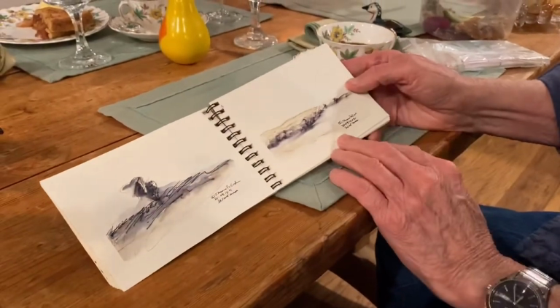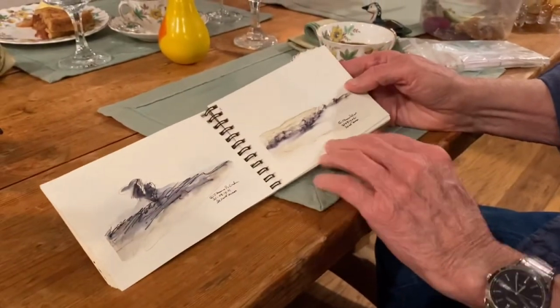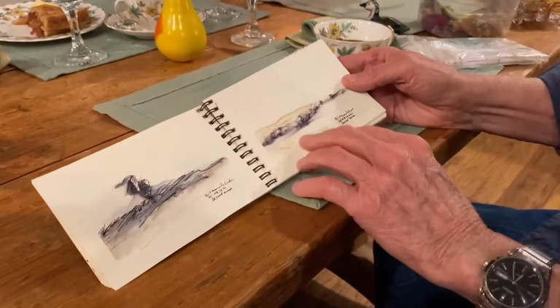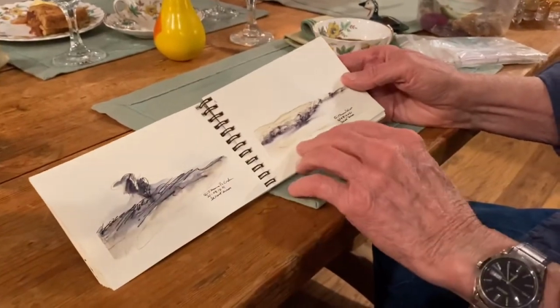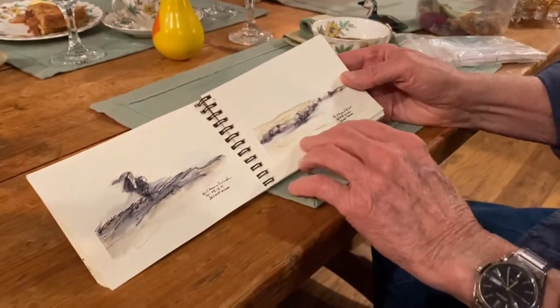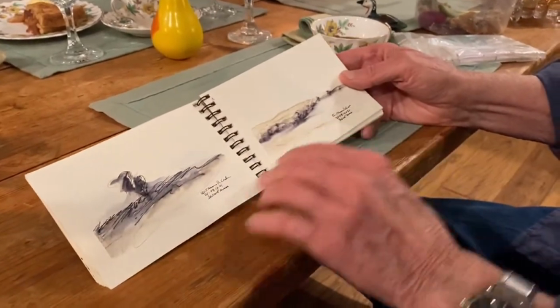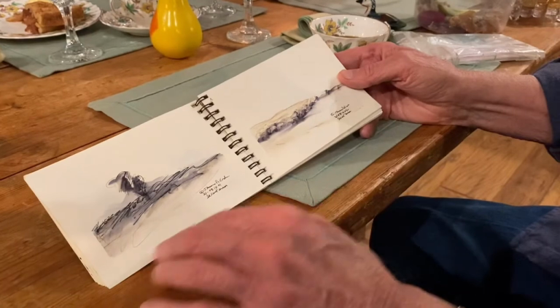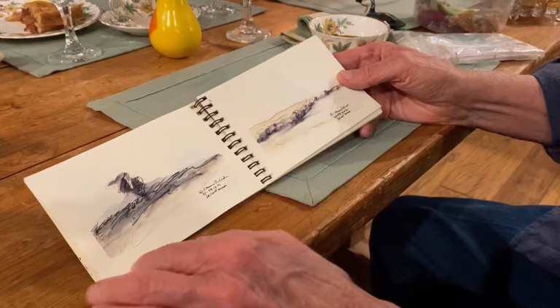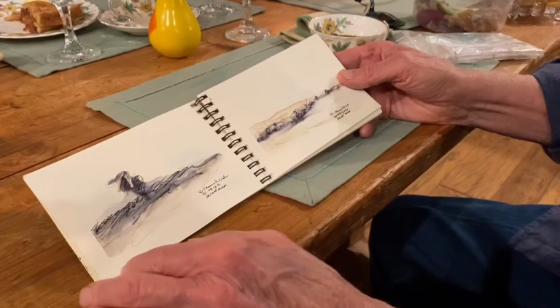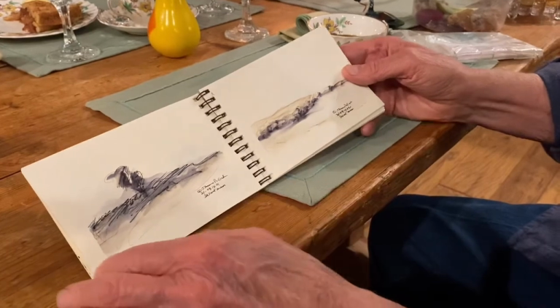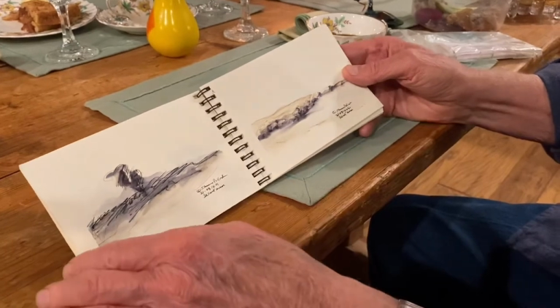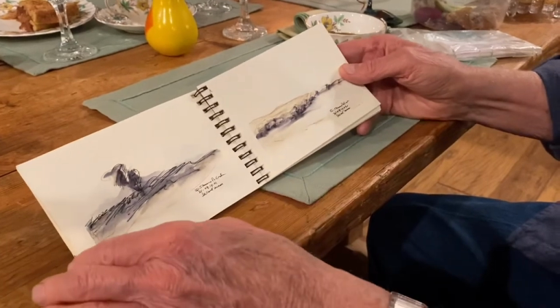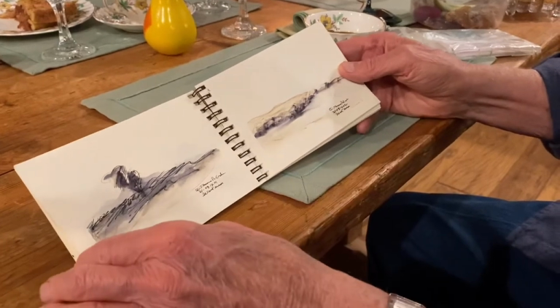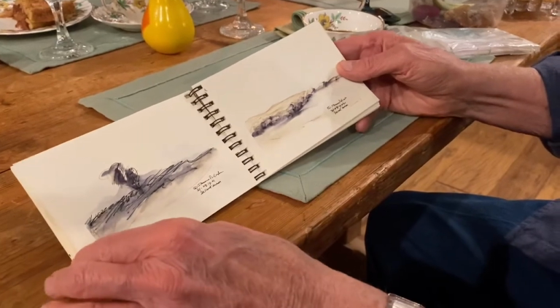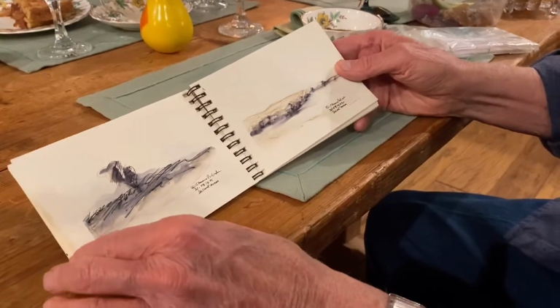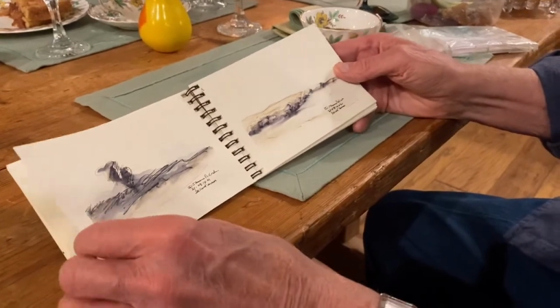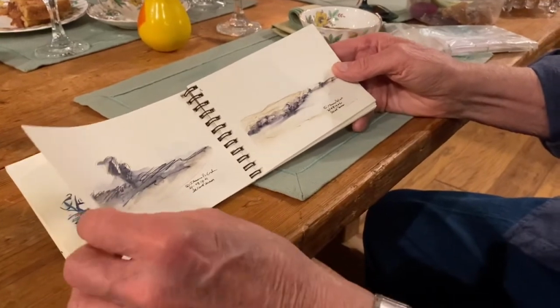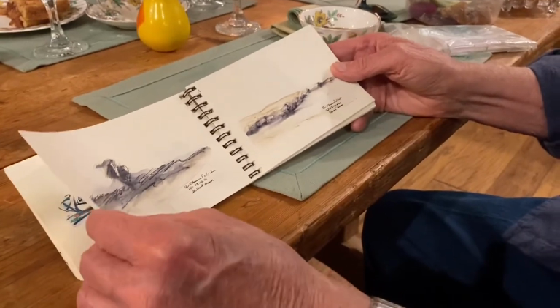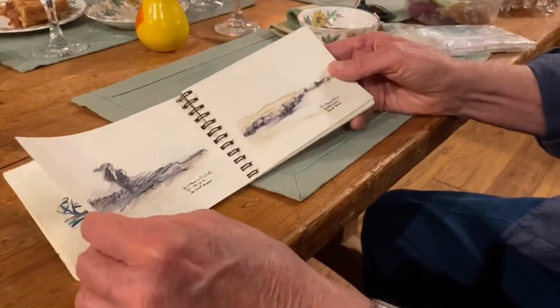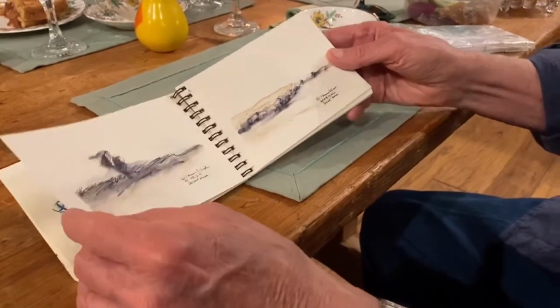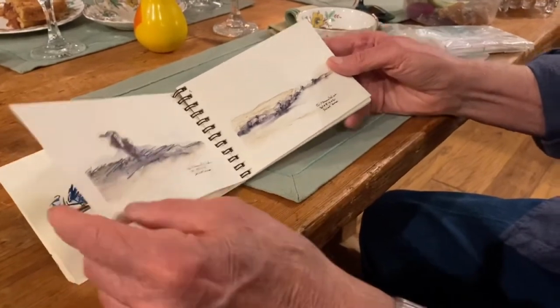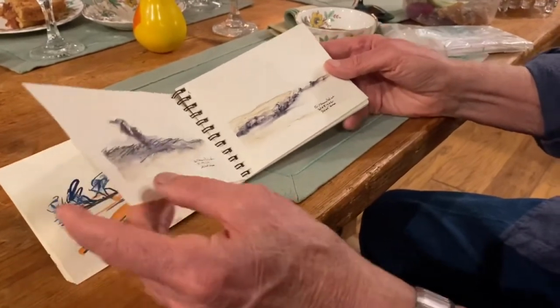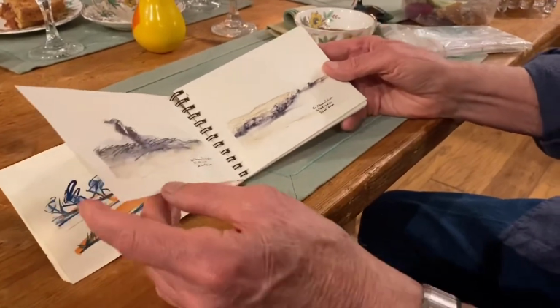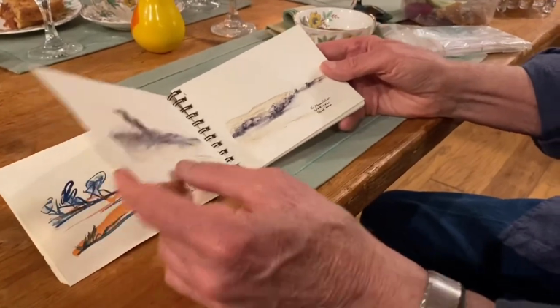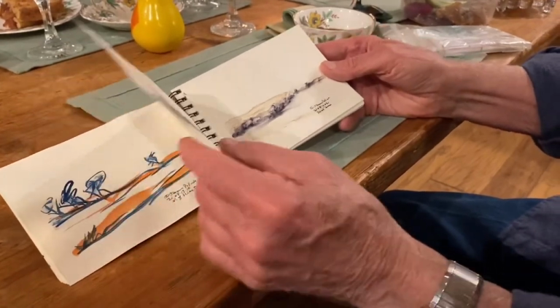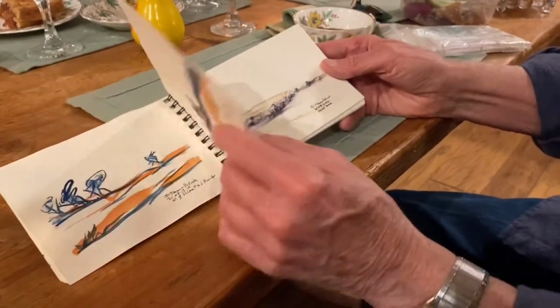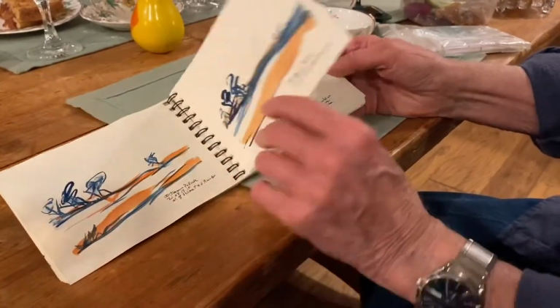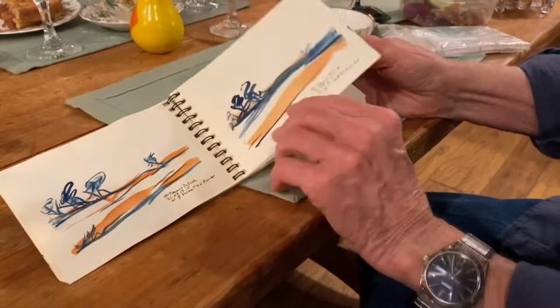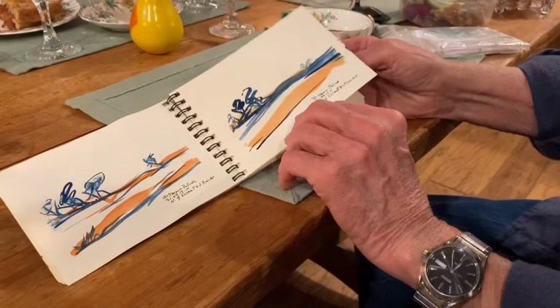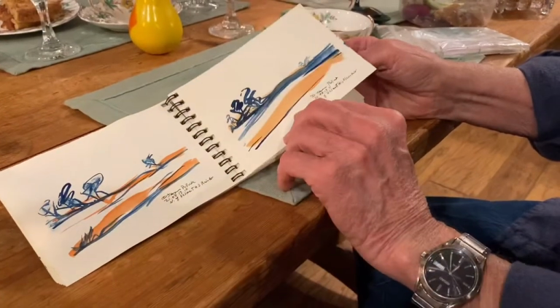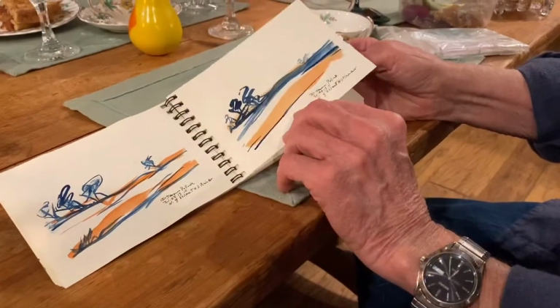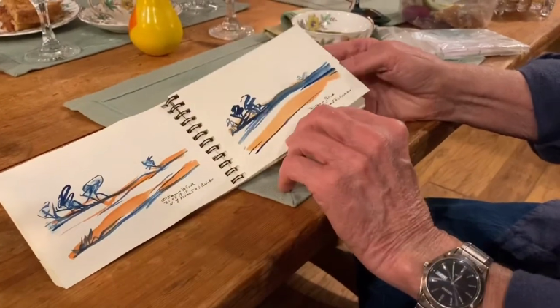These are some ink washes of landscapes that are outdoors. I like to go outdoors and do paintings.